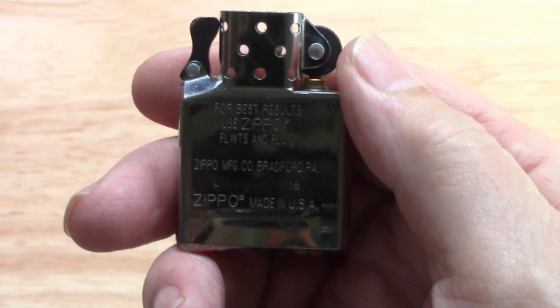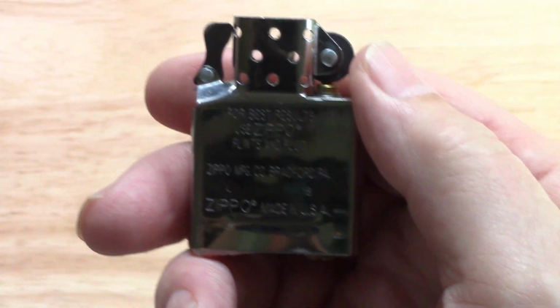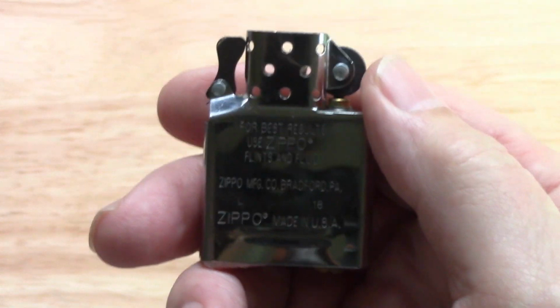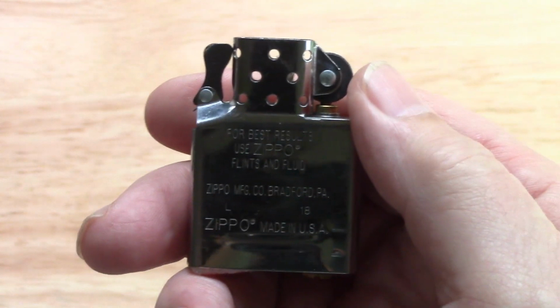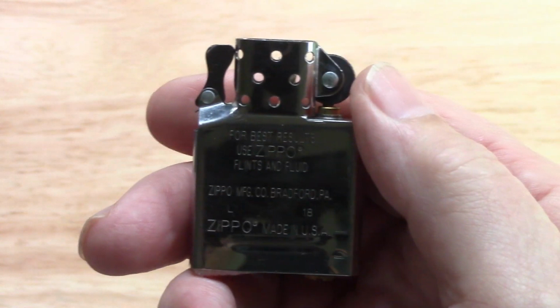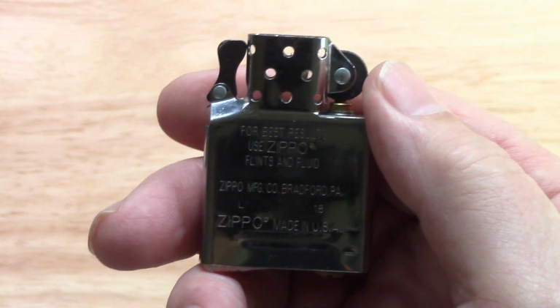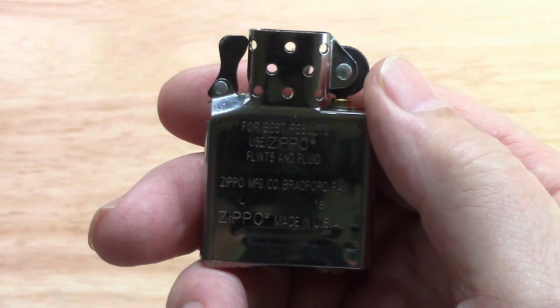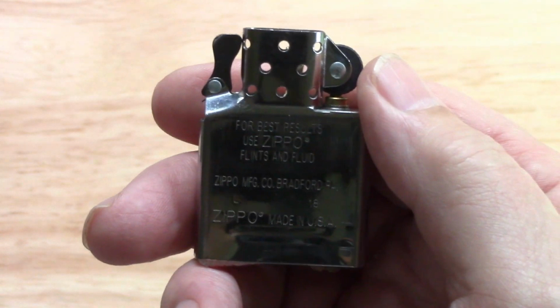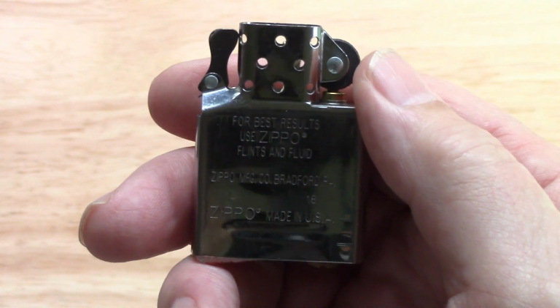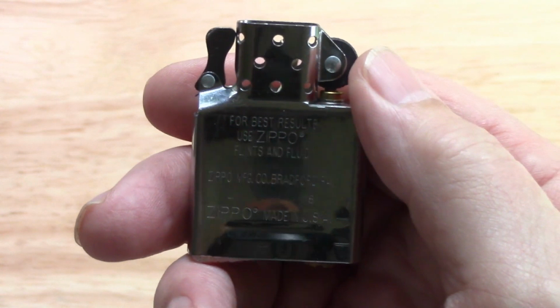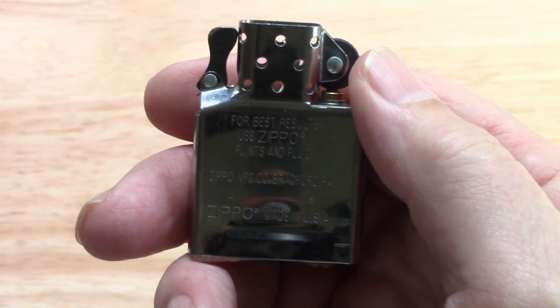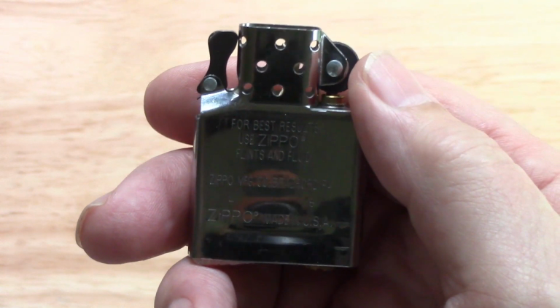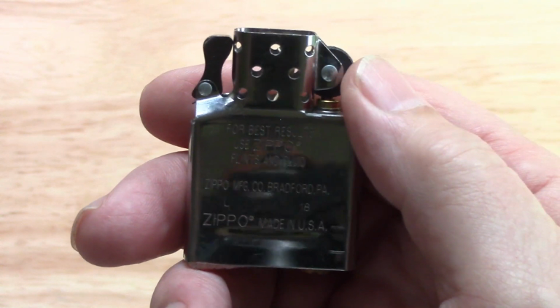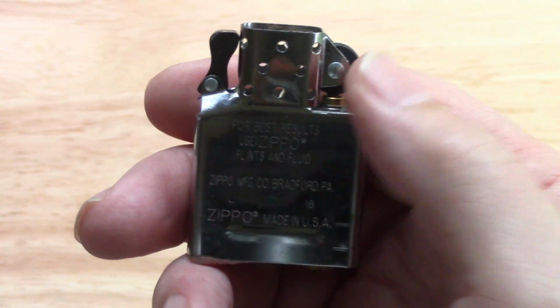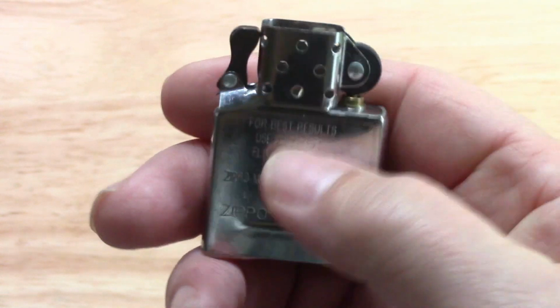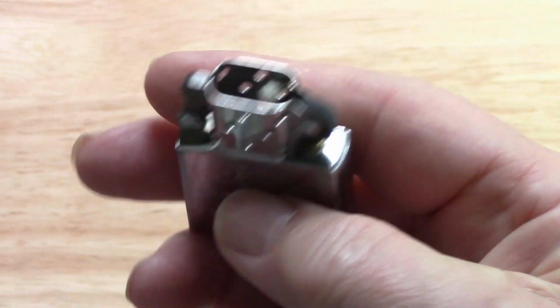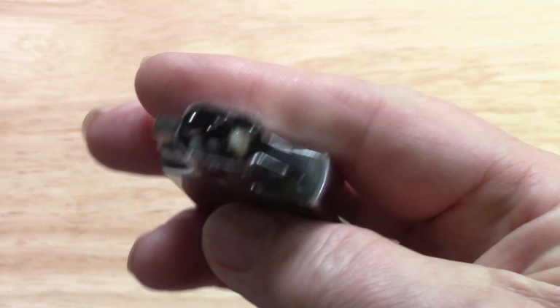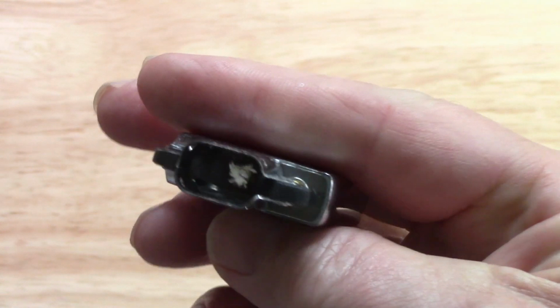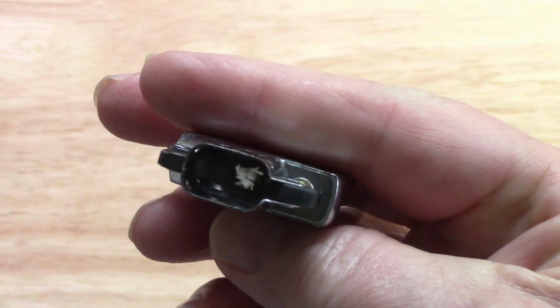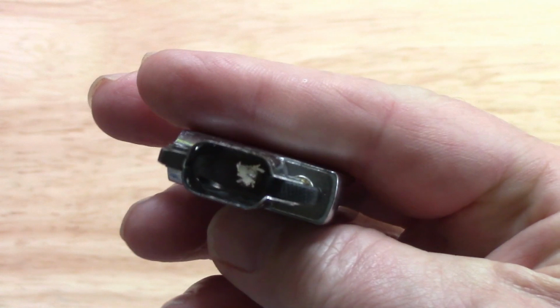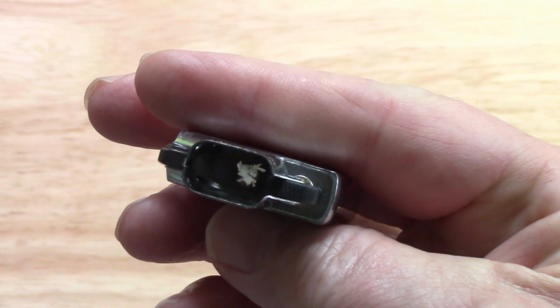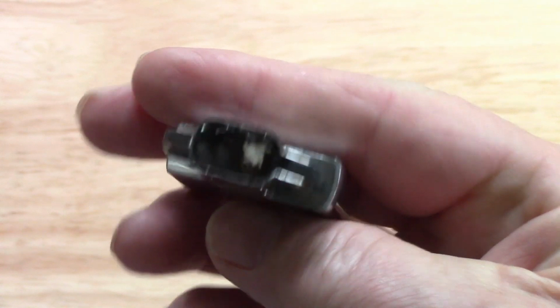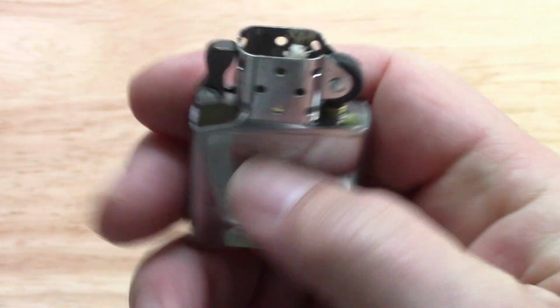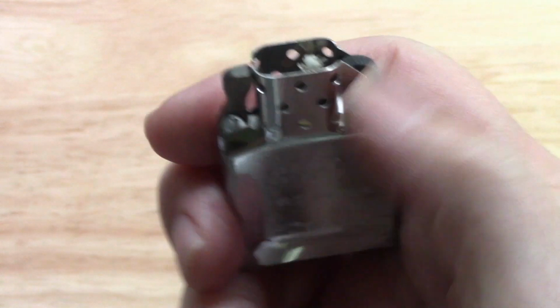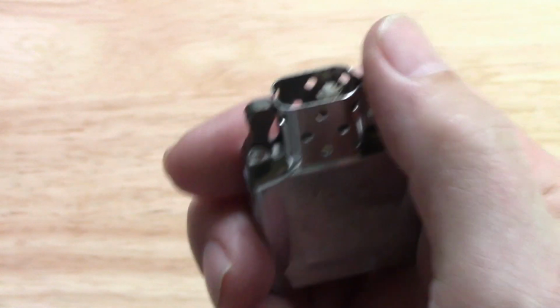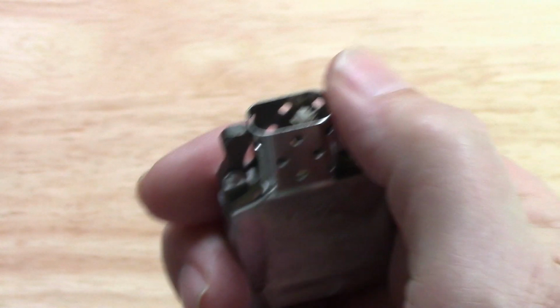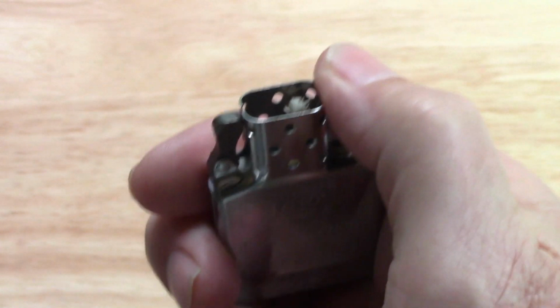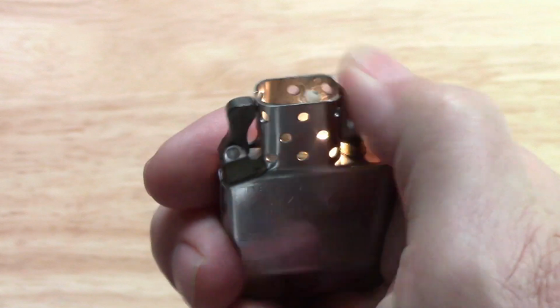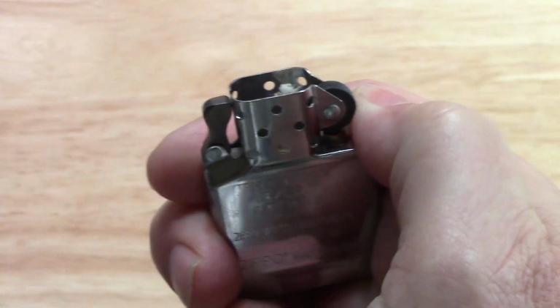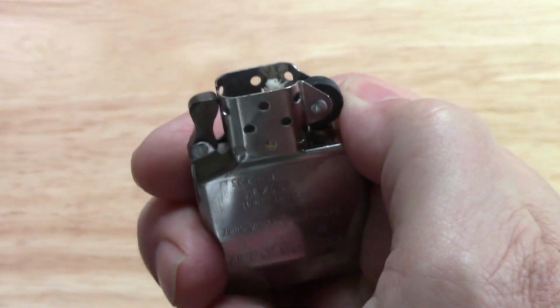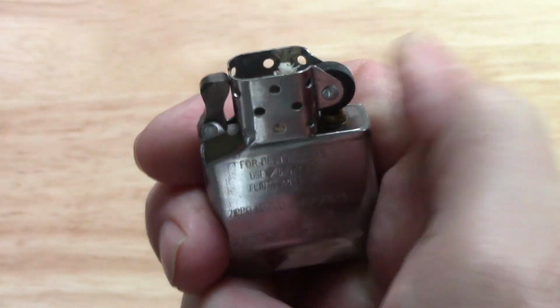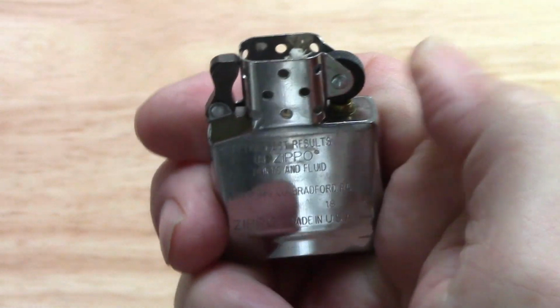The lighter uses flint and steel technology, lighter fluid, and a wick. It's pretty simple.